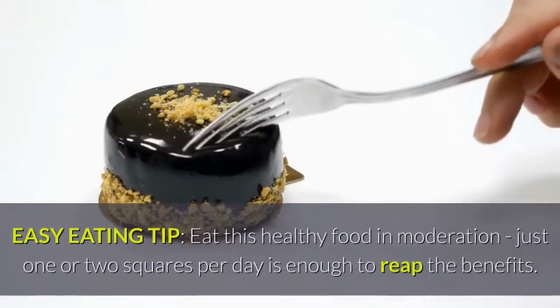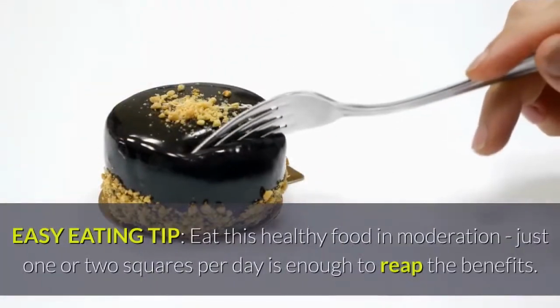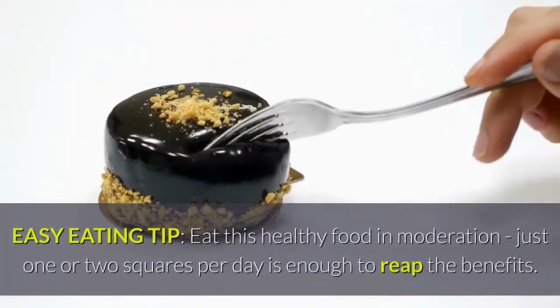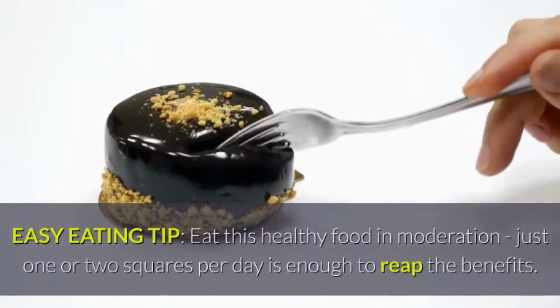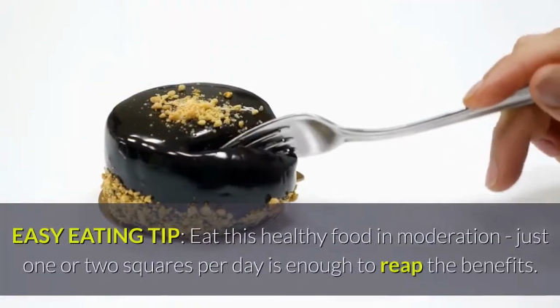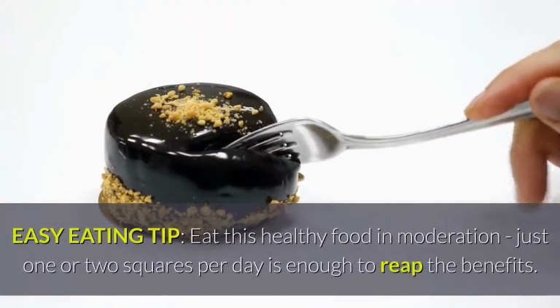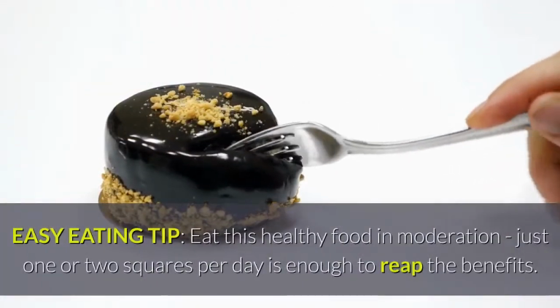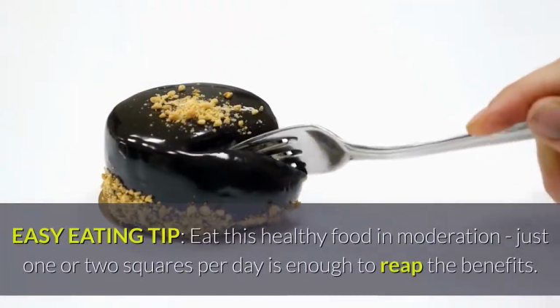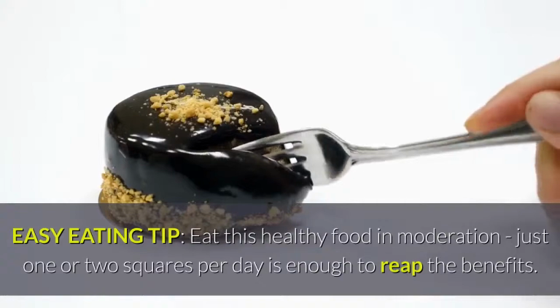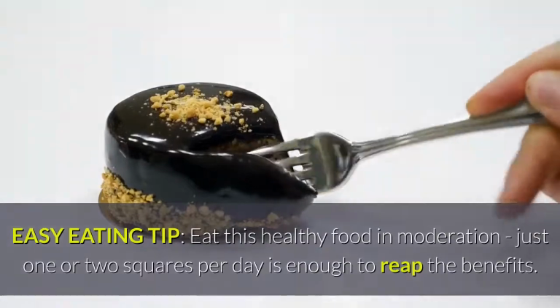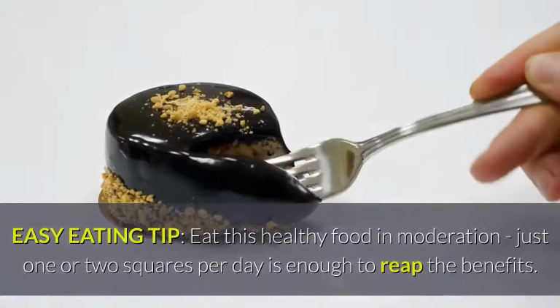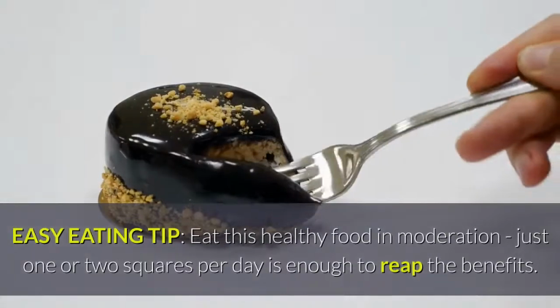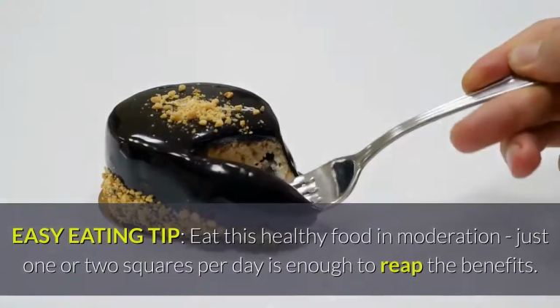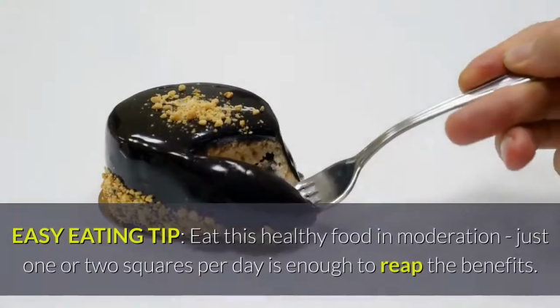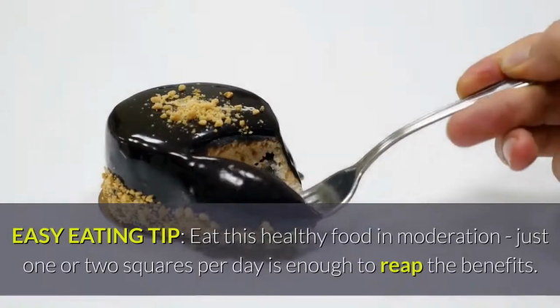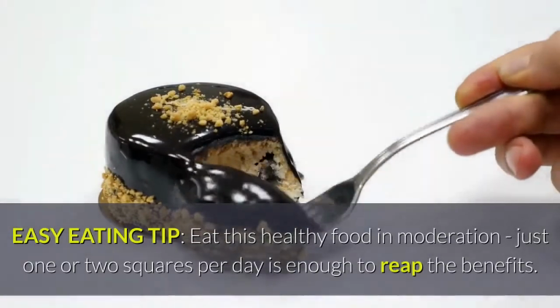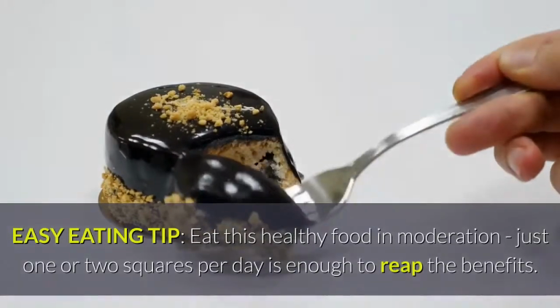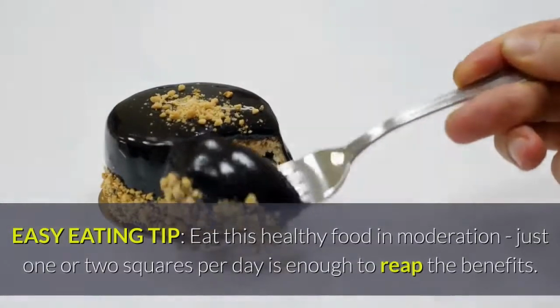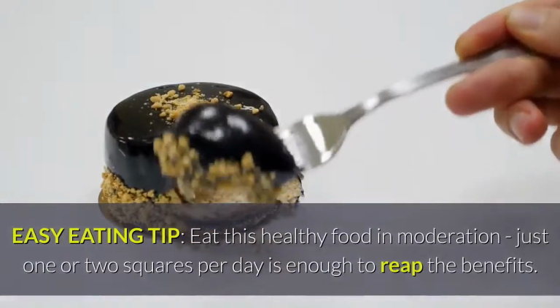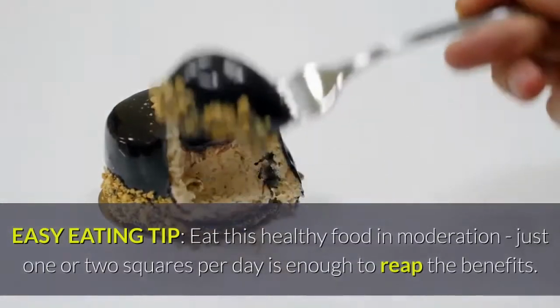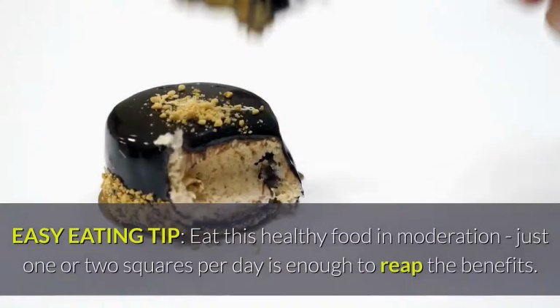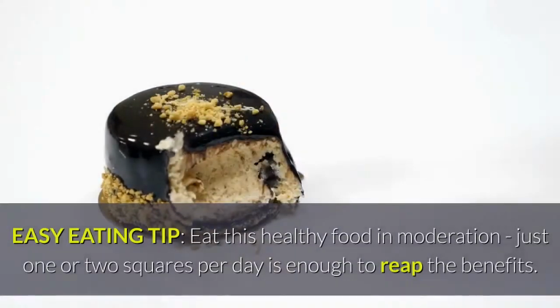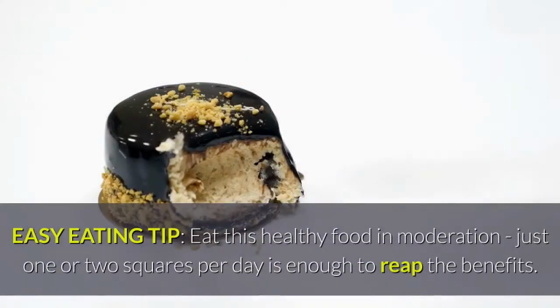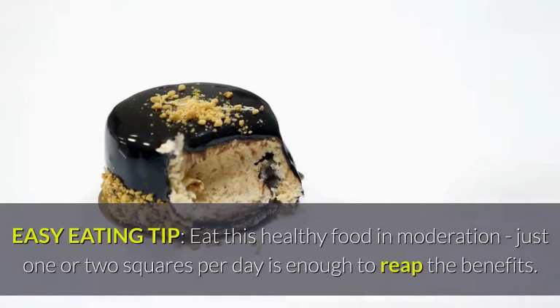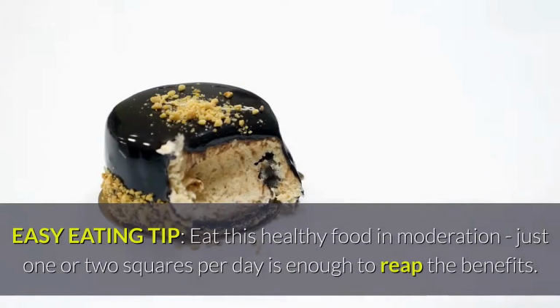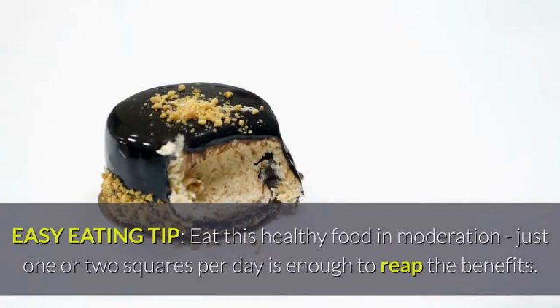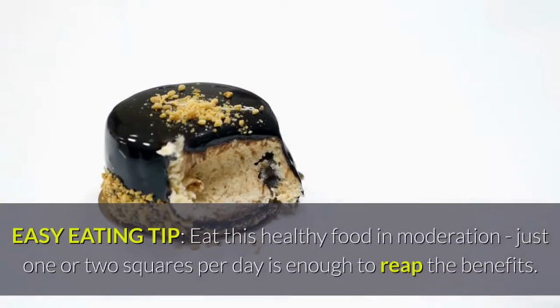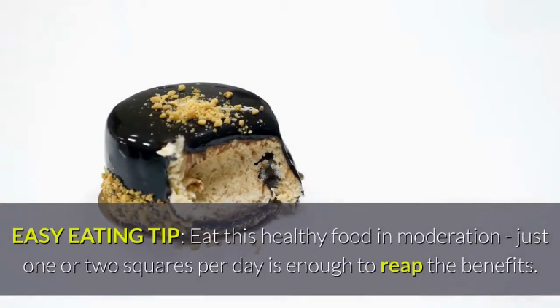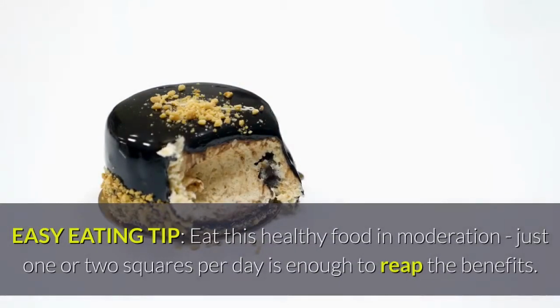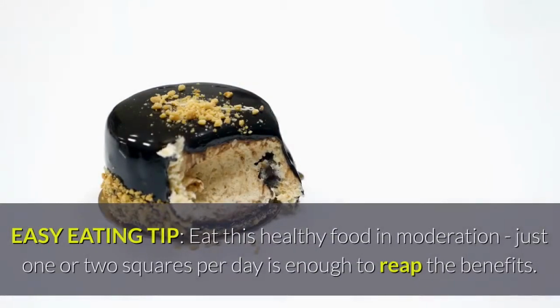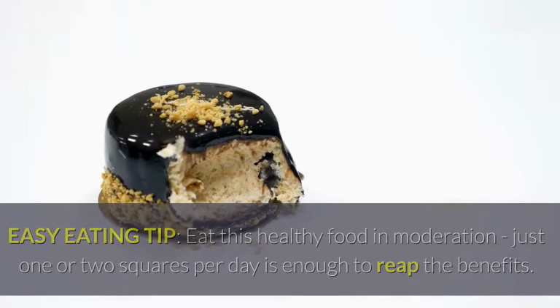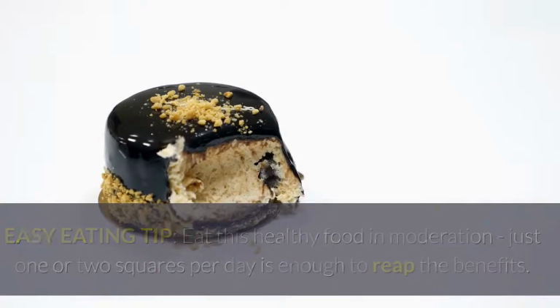Easy eating tip: eat this healthy food in moderation — just one or two squares per day is enough to reap the benefits.